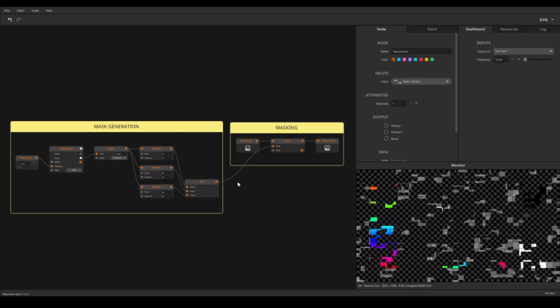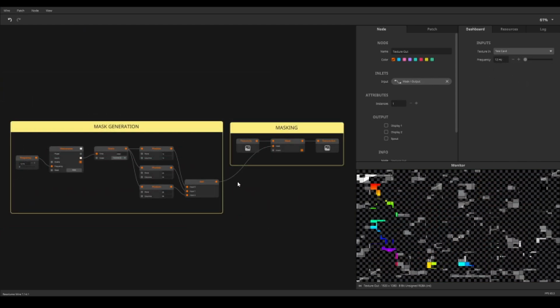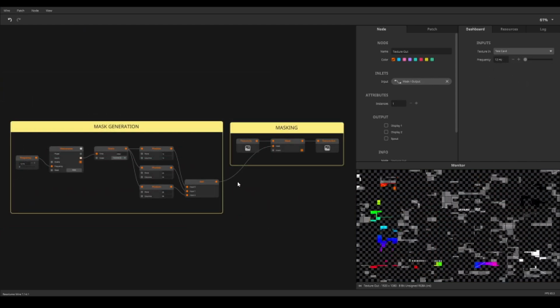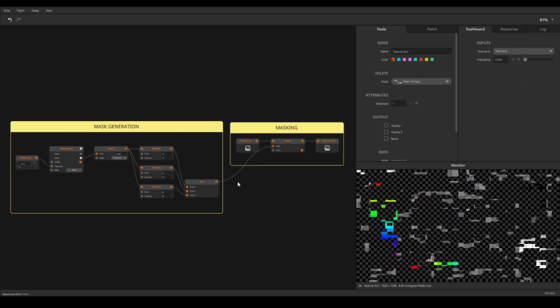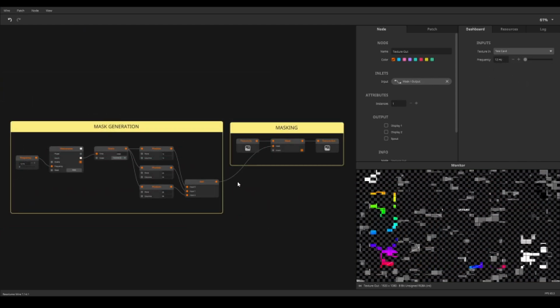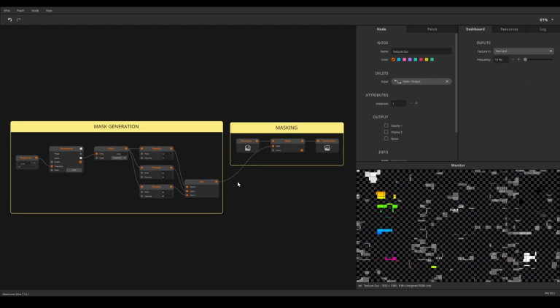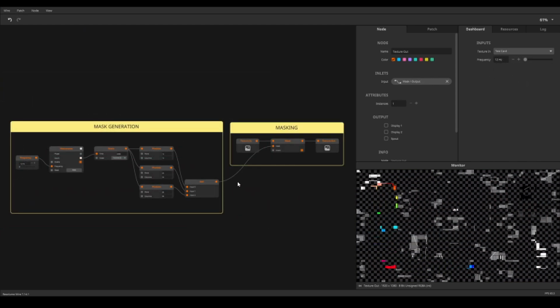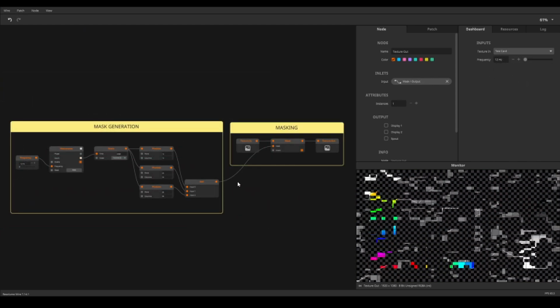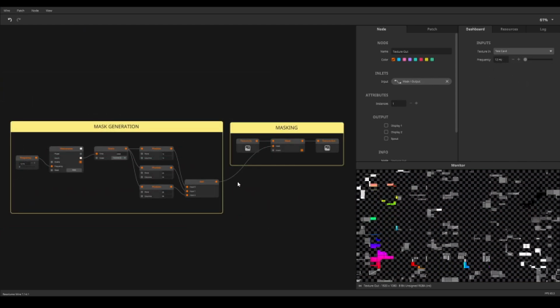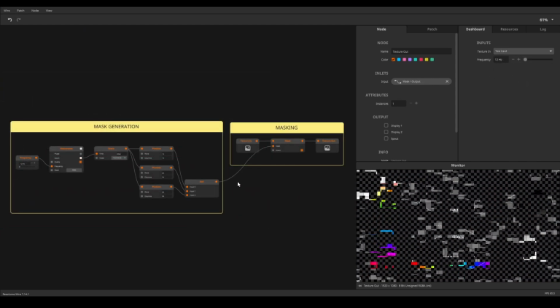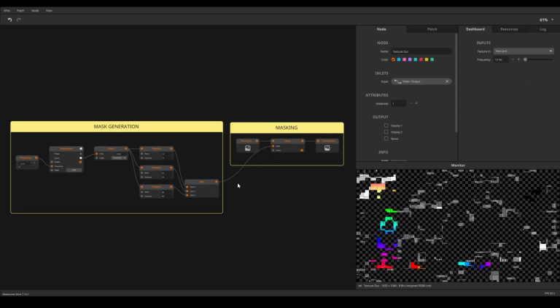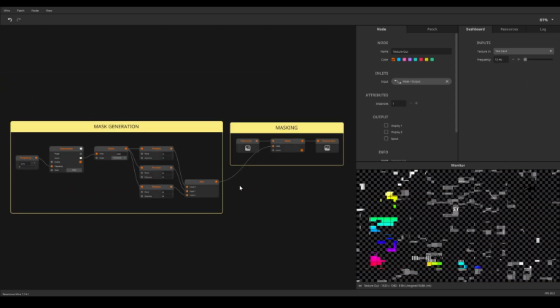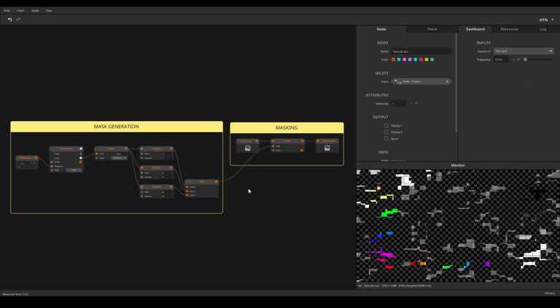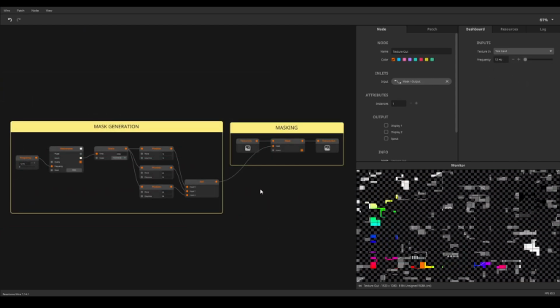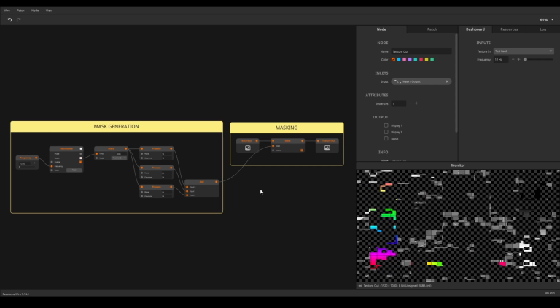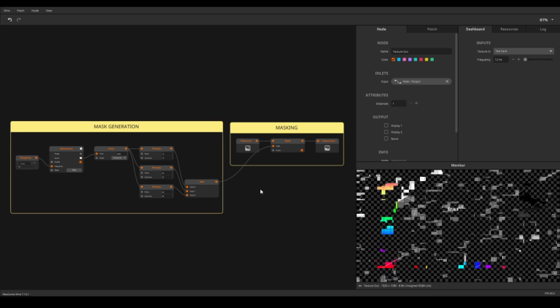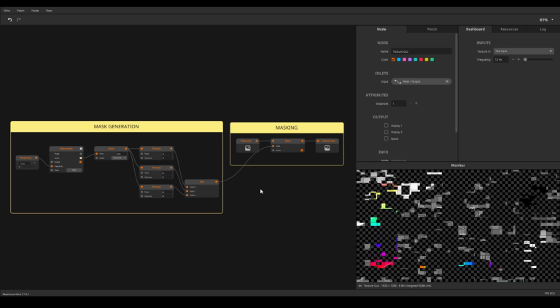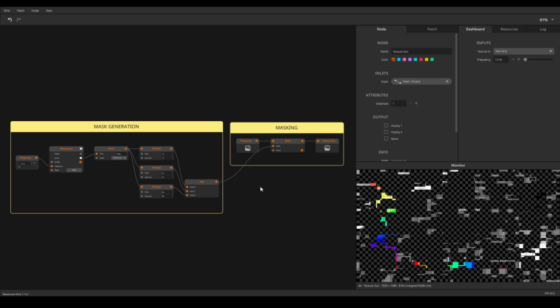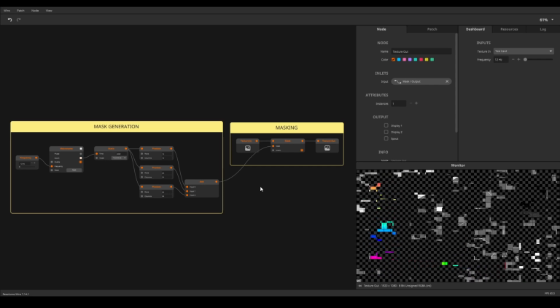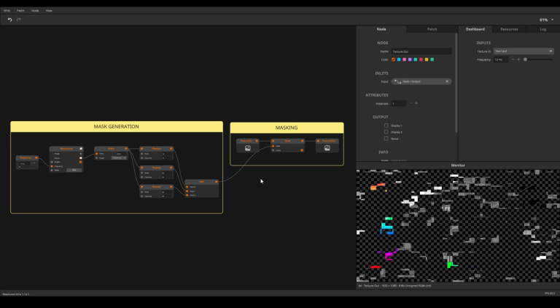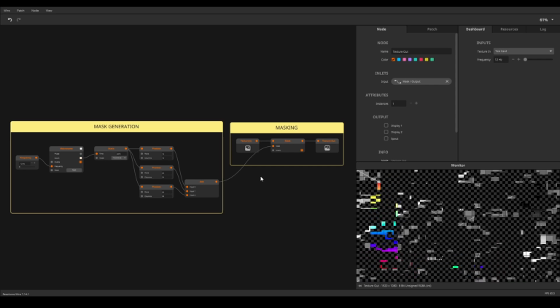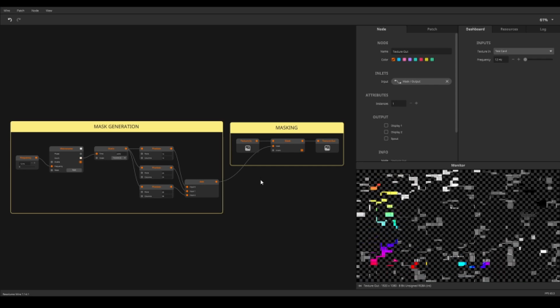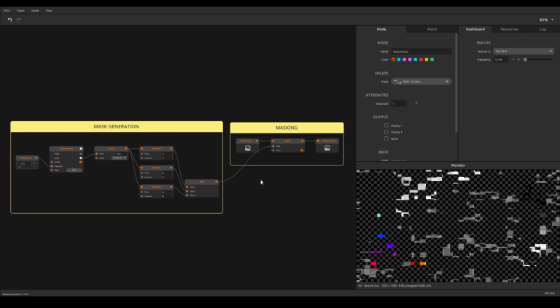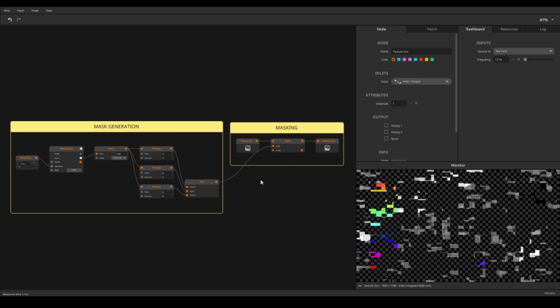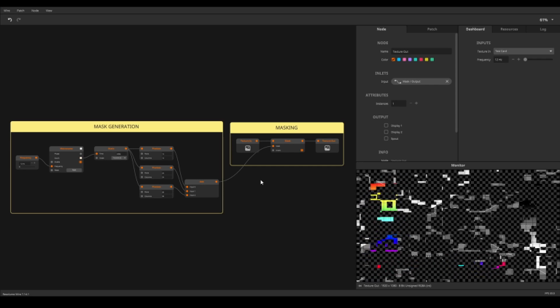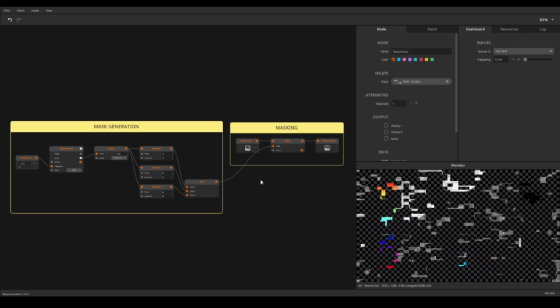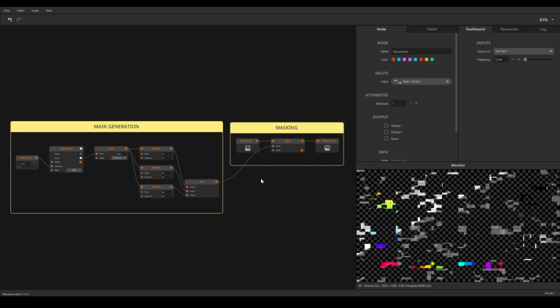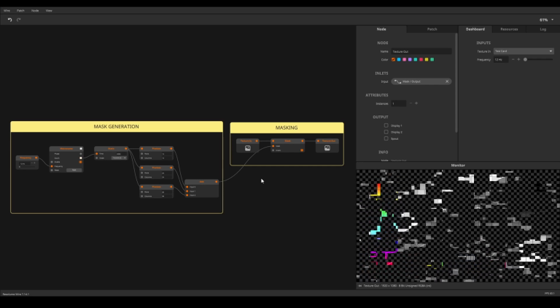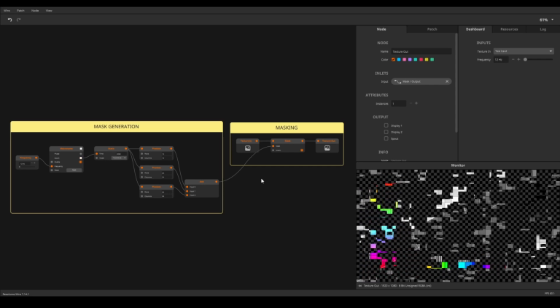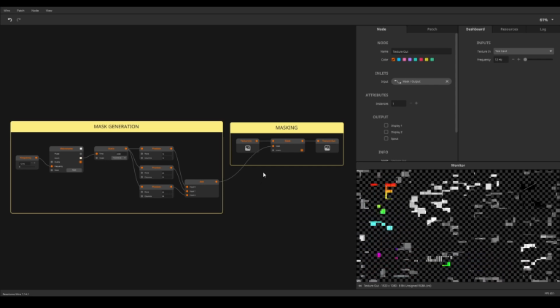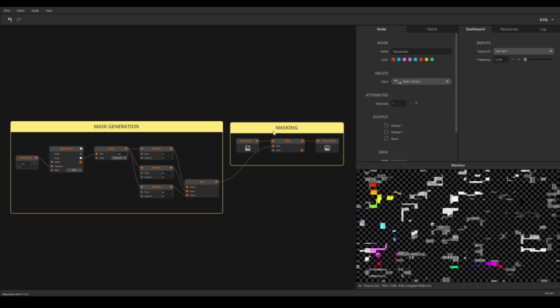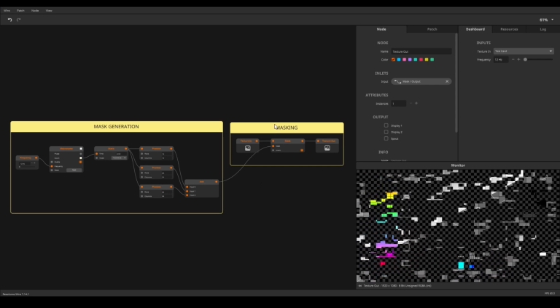Breaking up your patches into sections does wonders for readability. You can take this even further by color coding your notes.